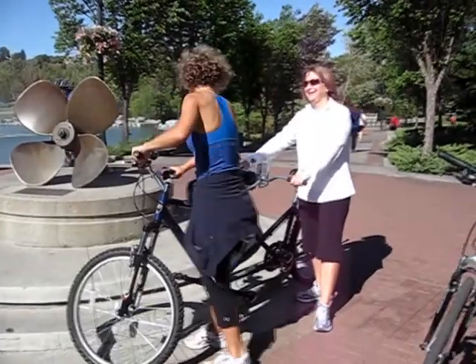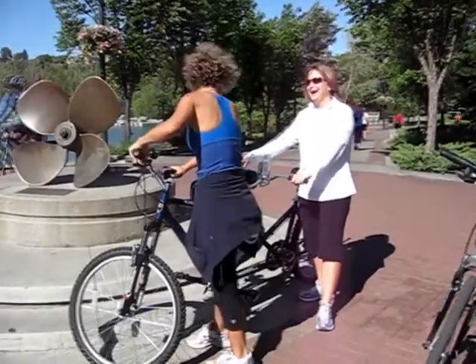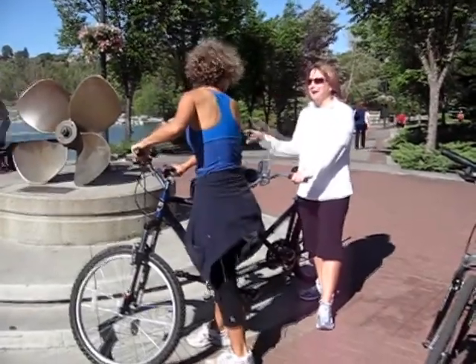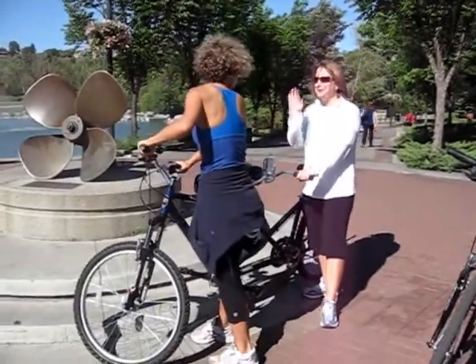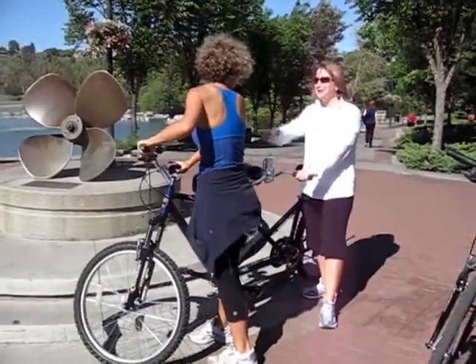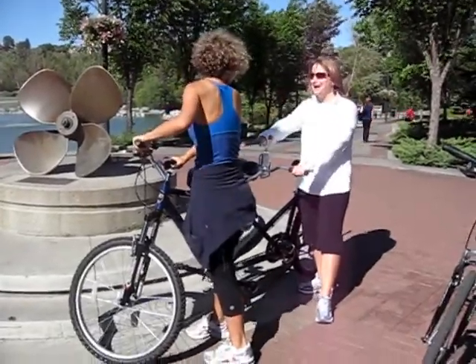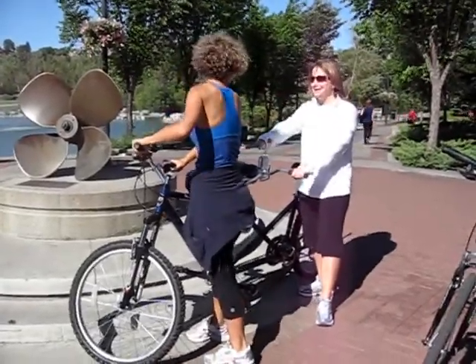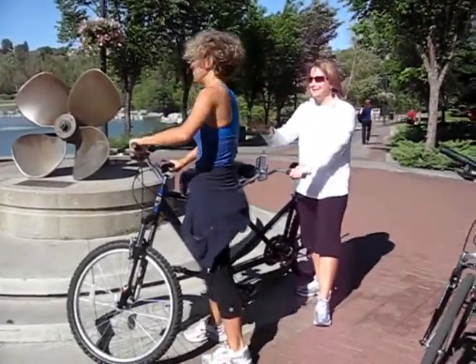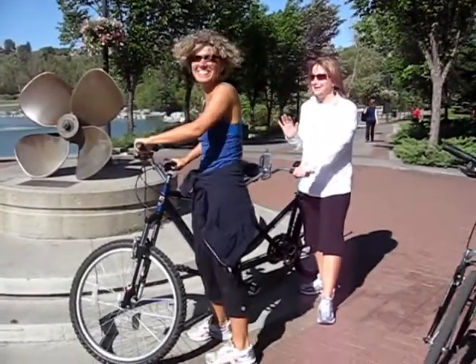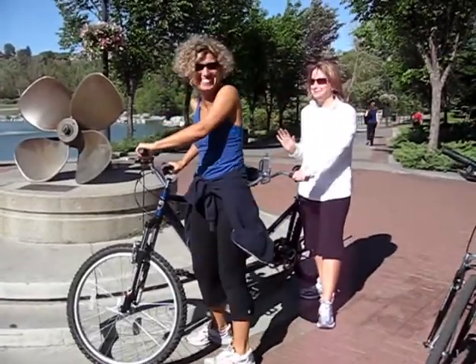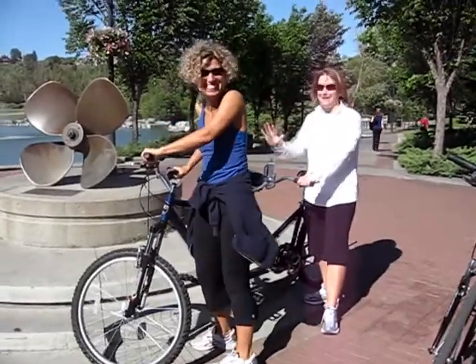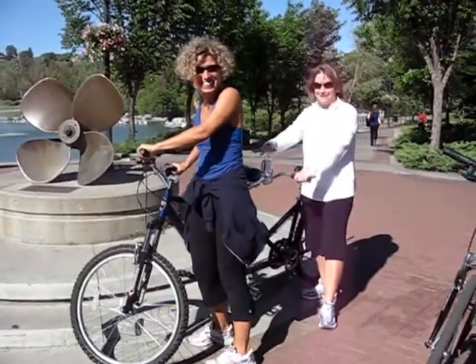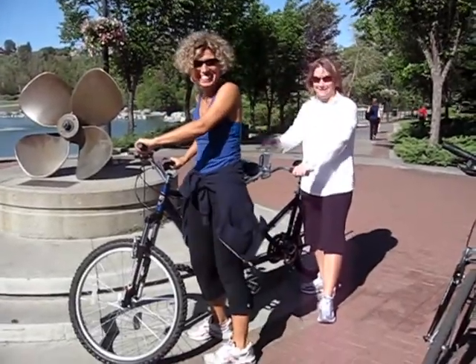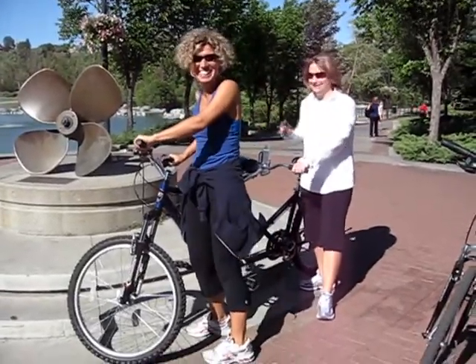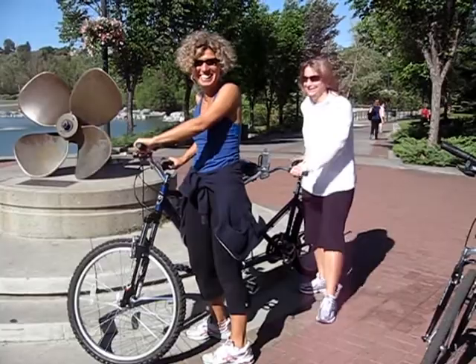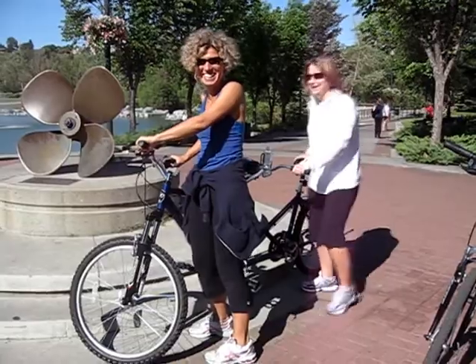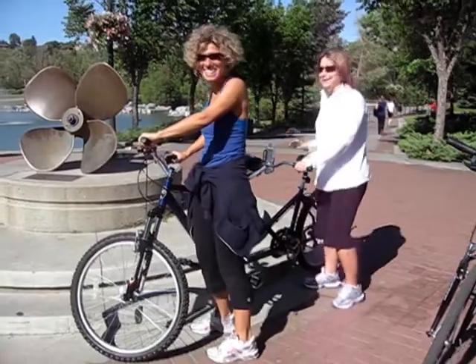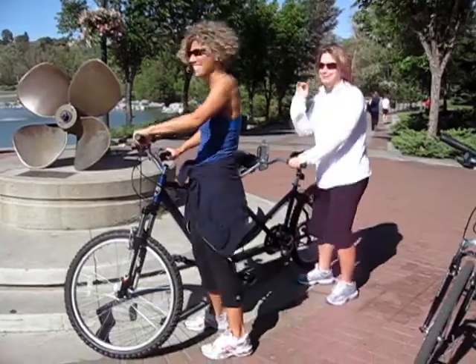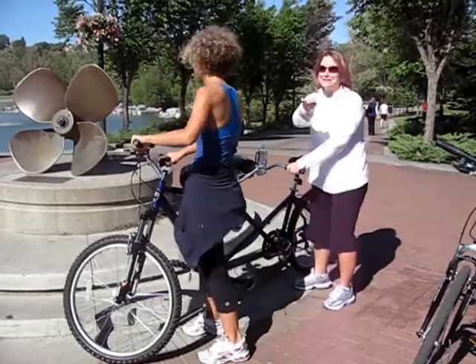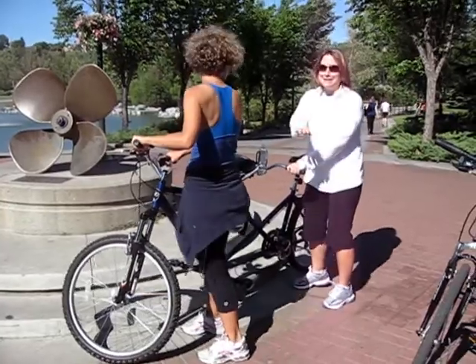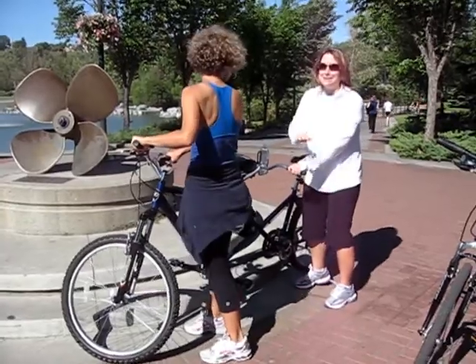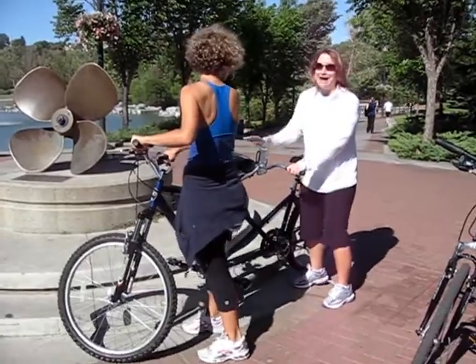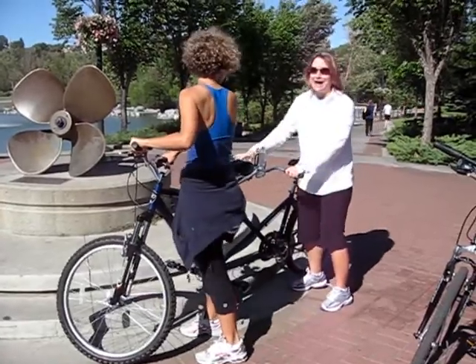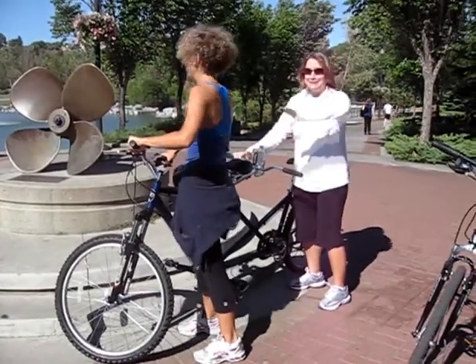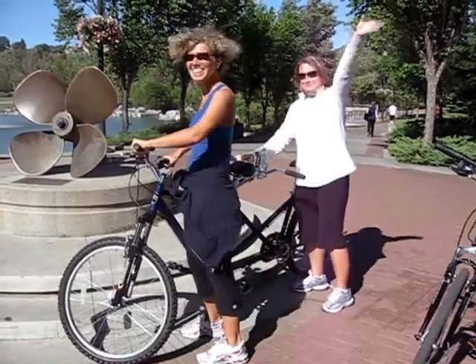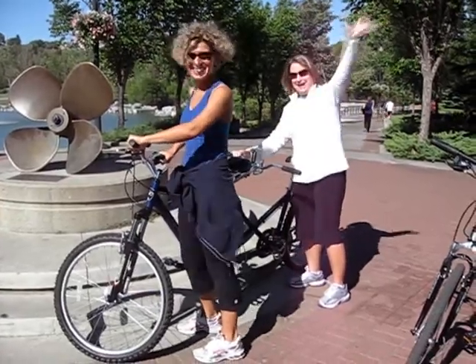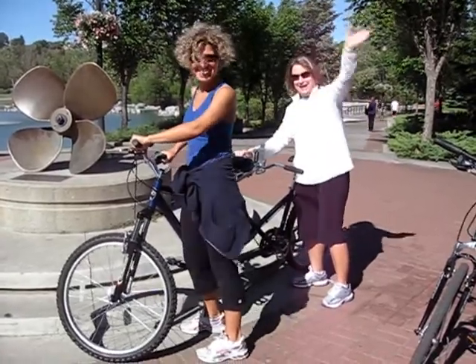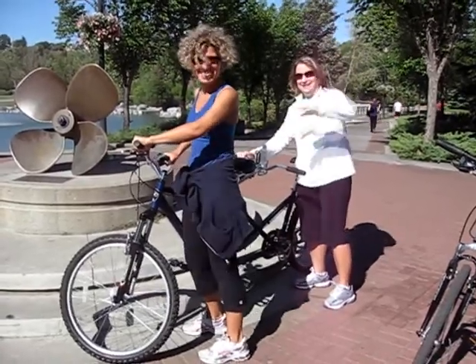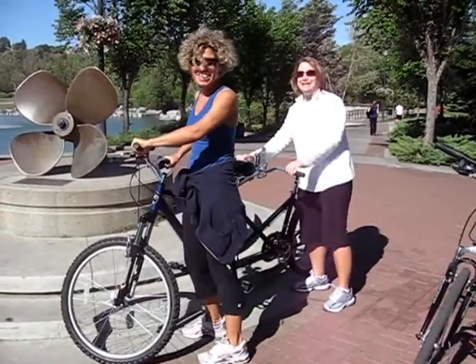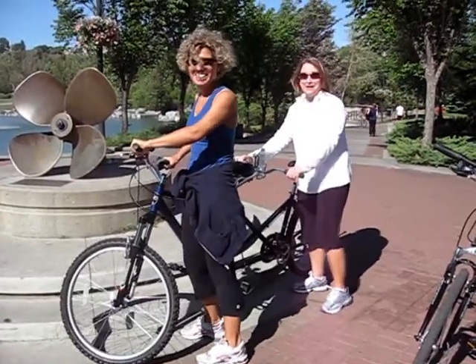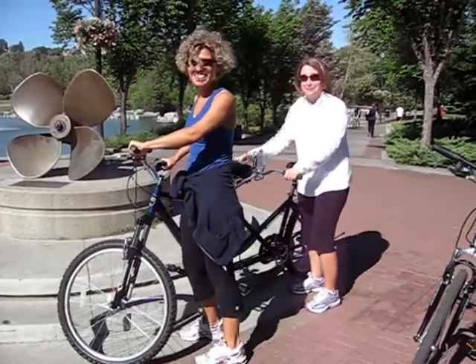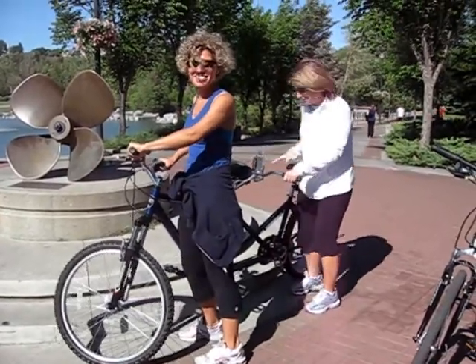How do you ride a tandem bike? The person in the back — me — gets on first.